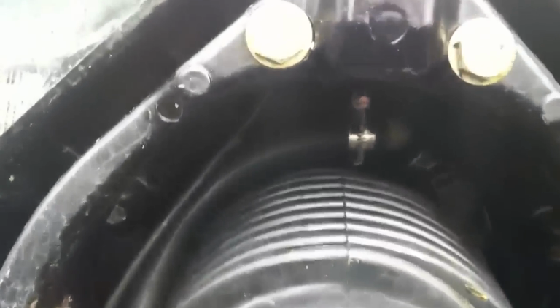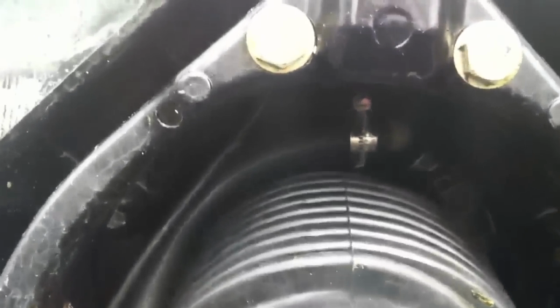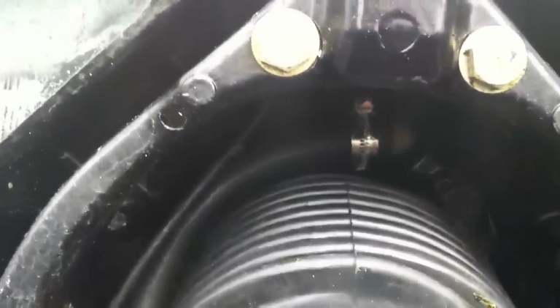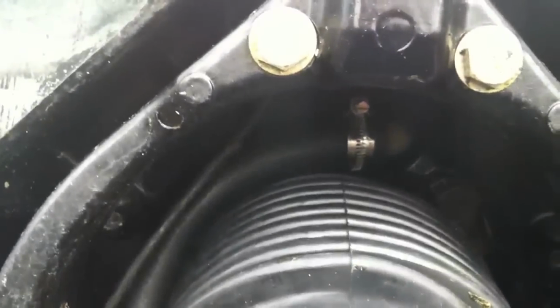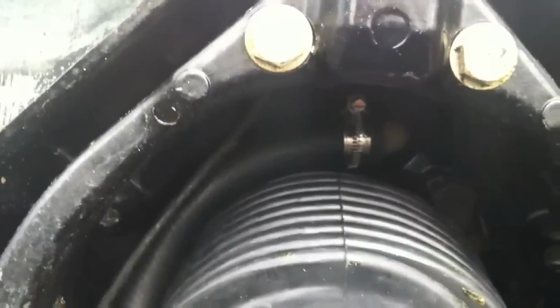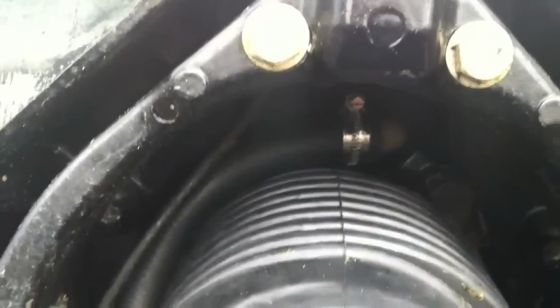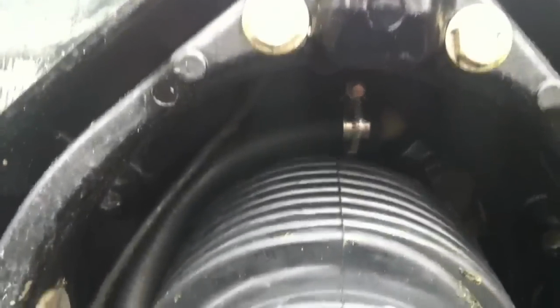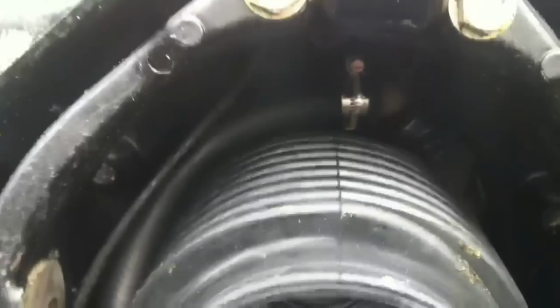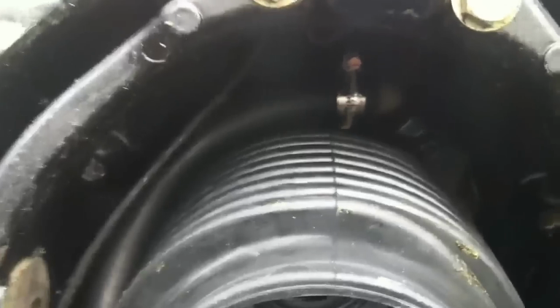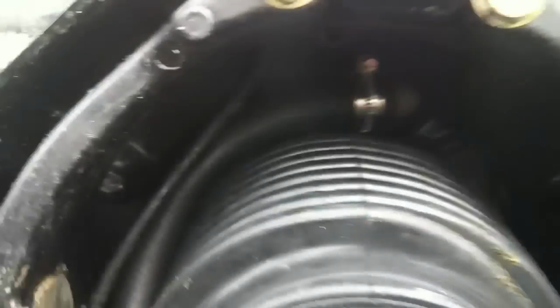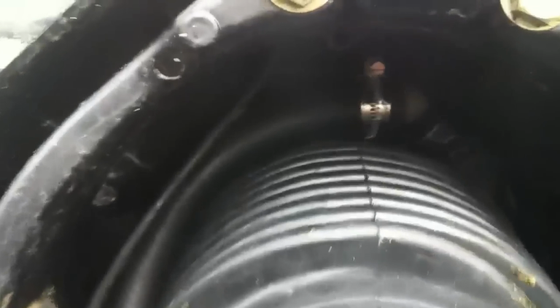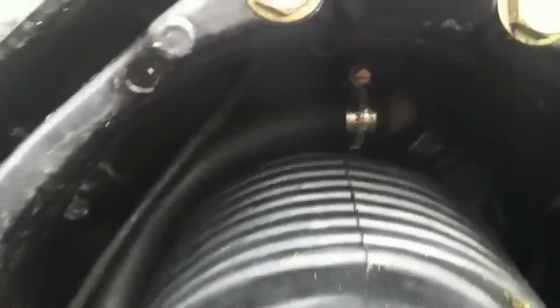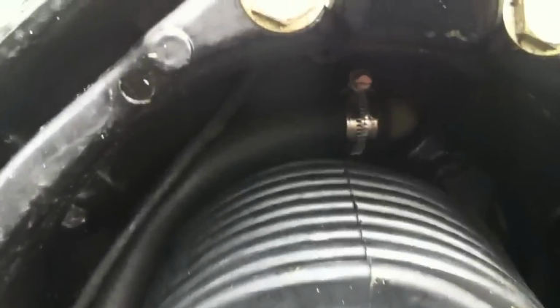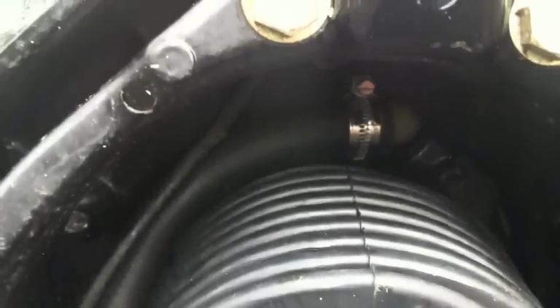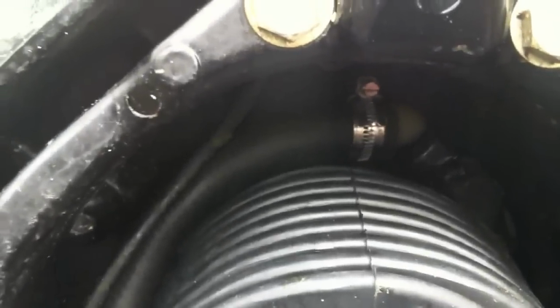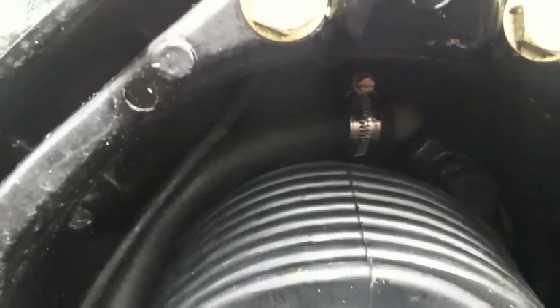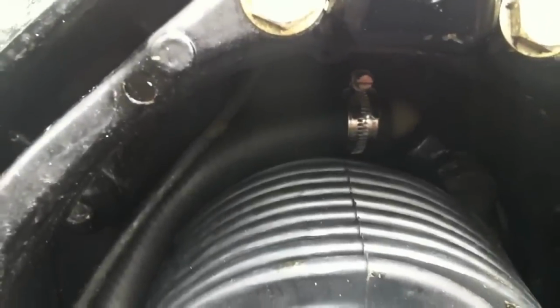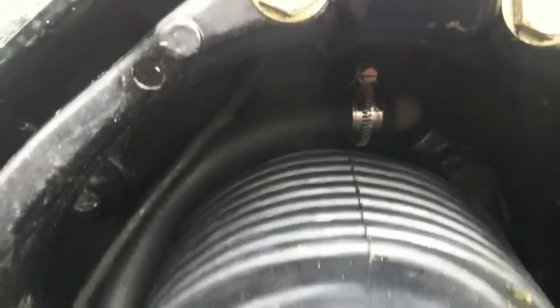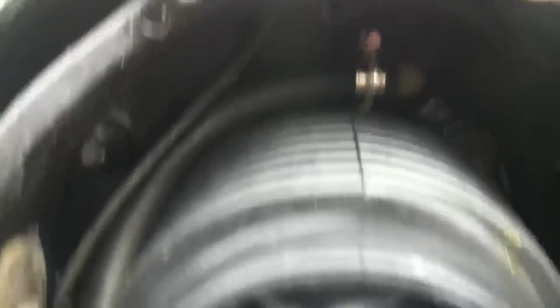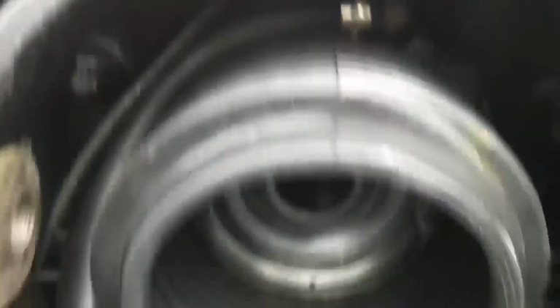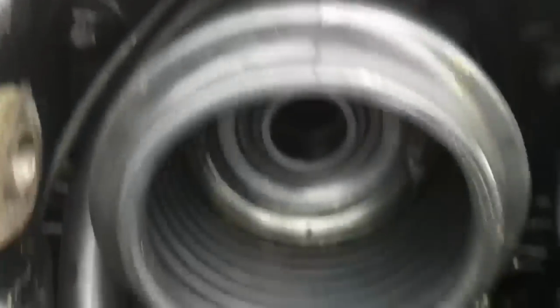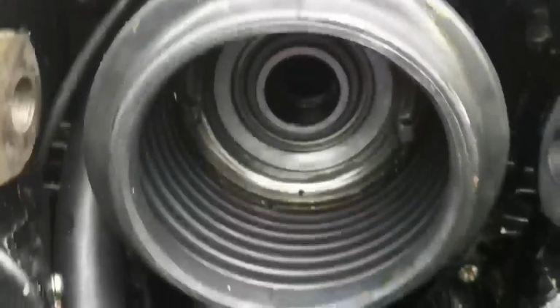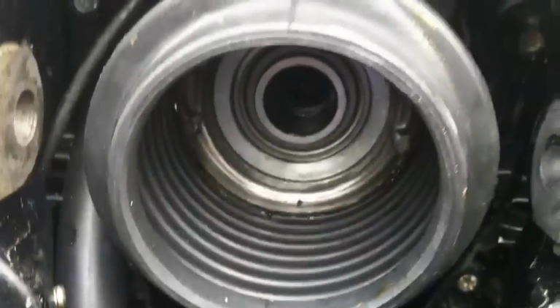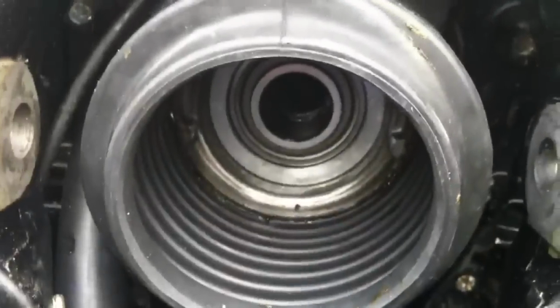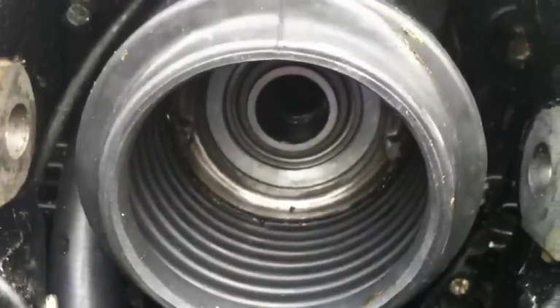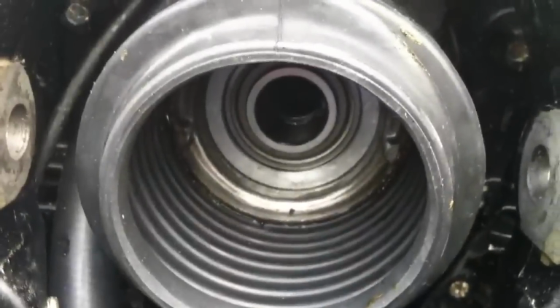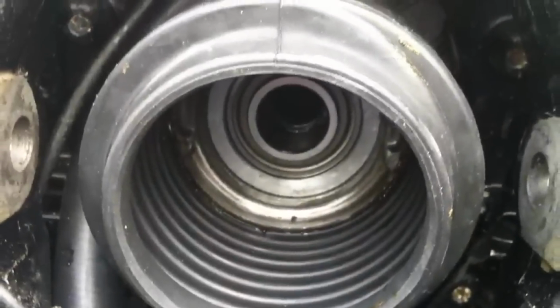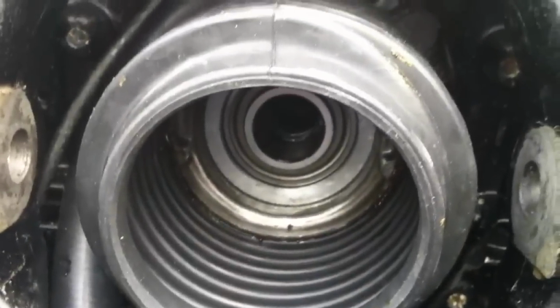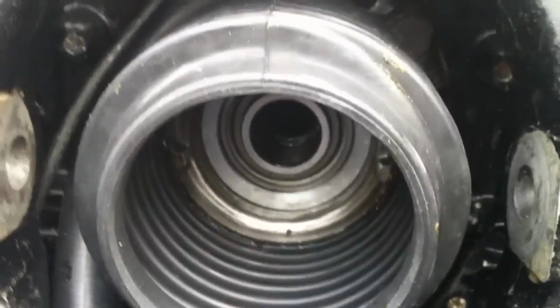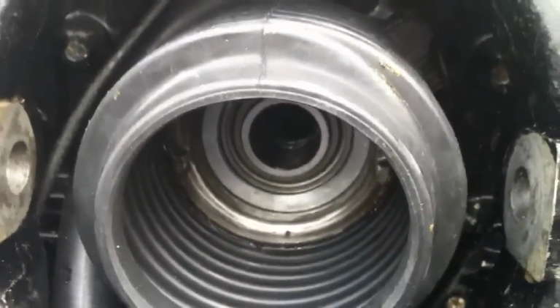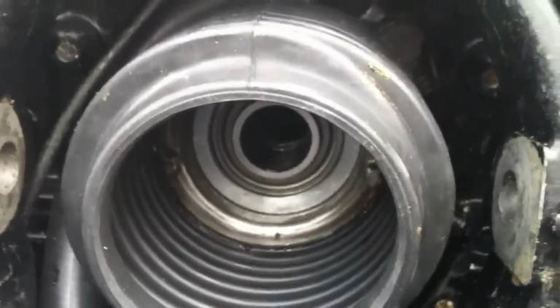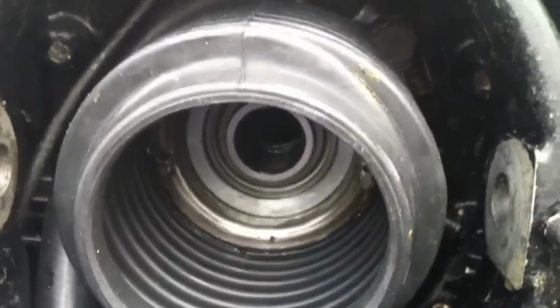Water hose on first - it's just easier to get to. Then the UJ bellows.